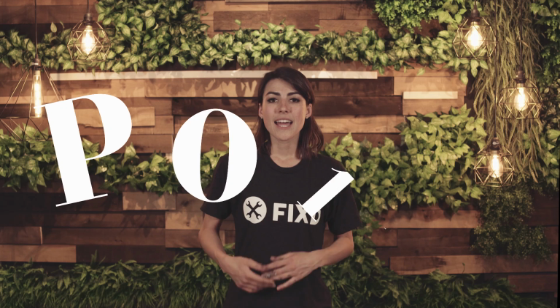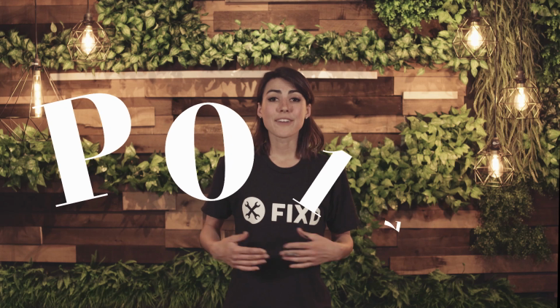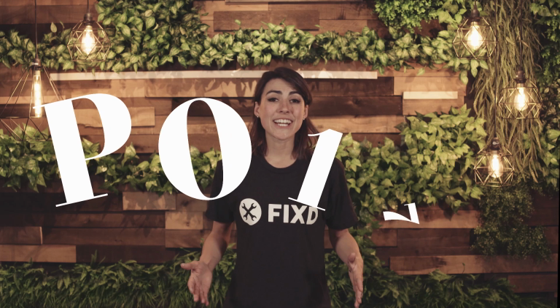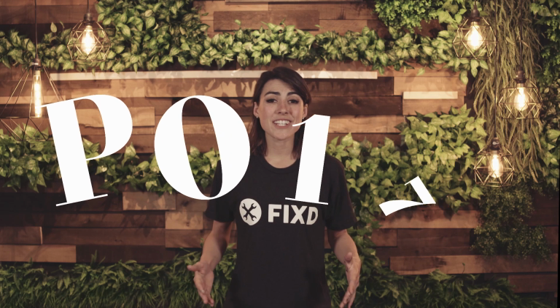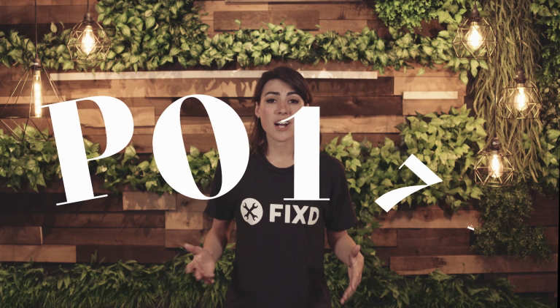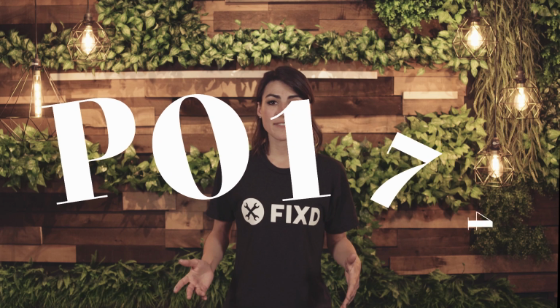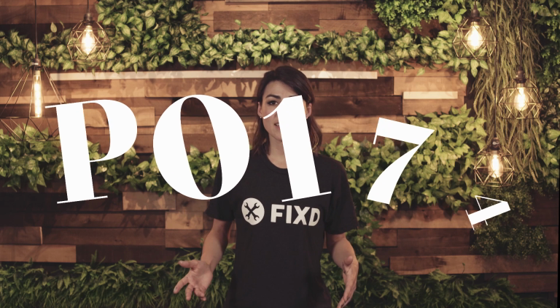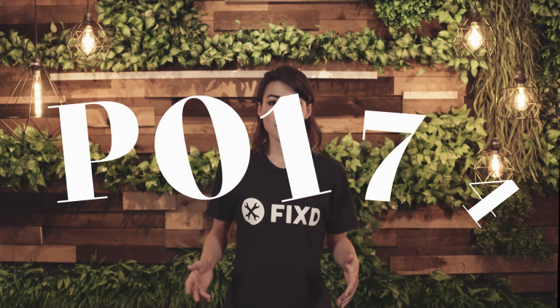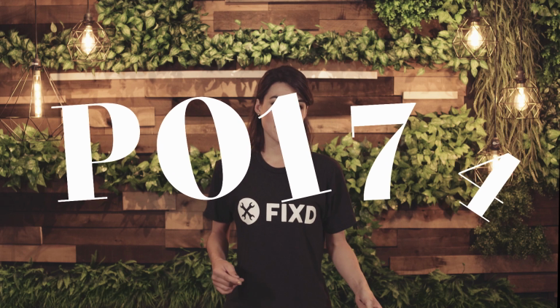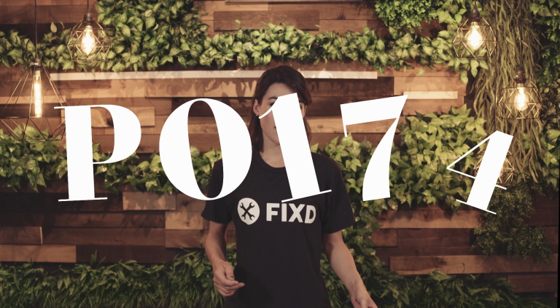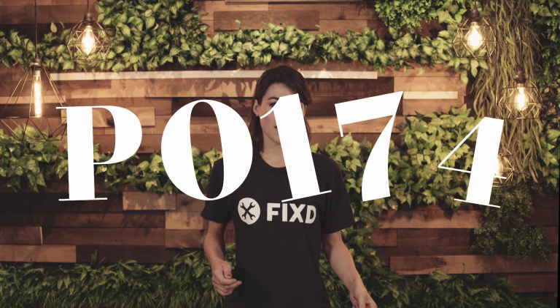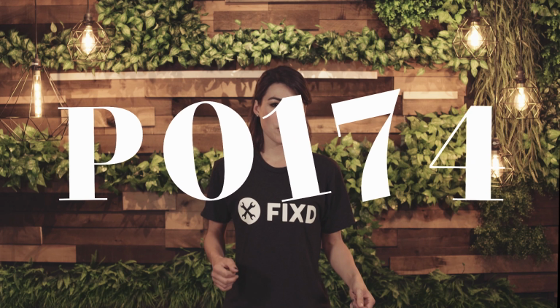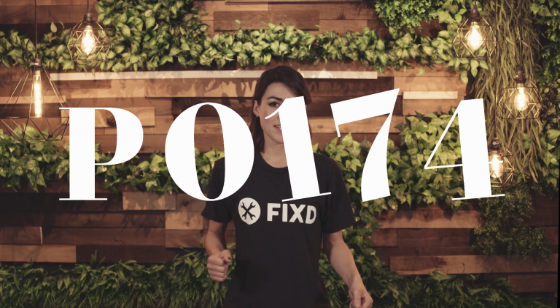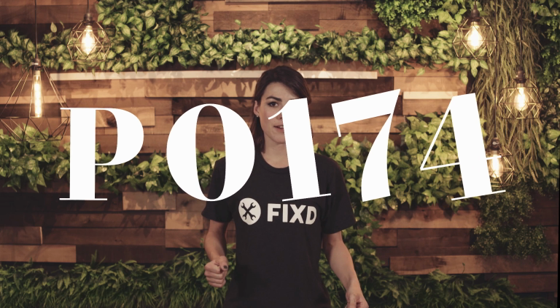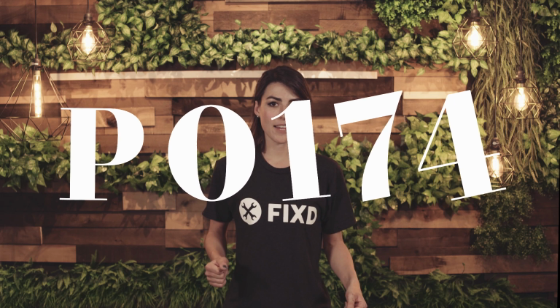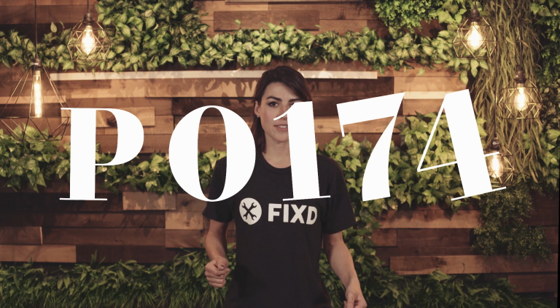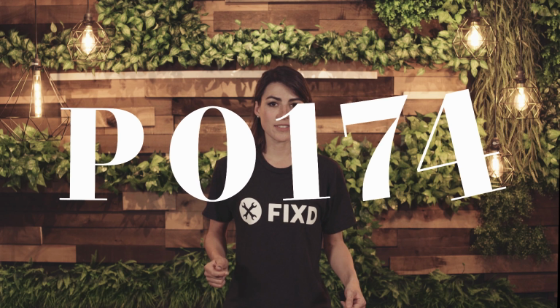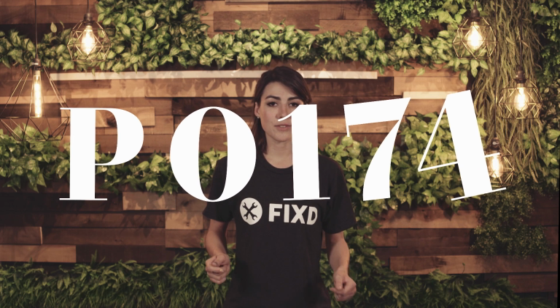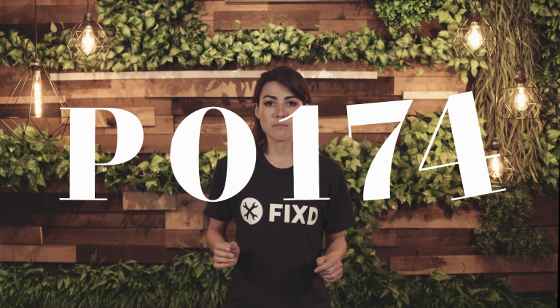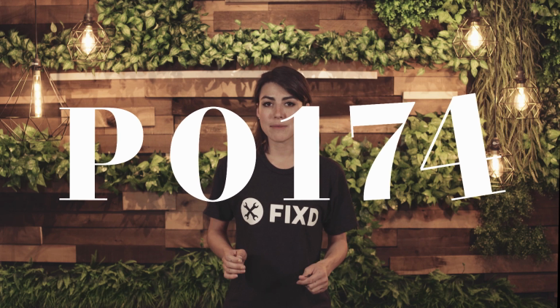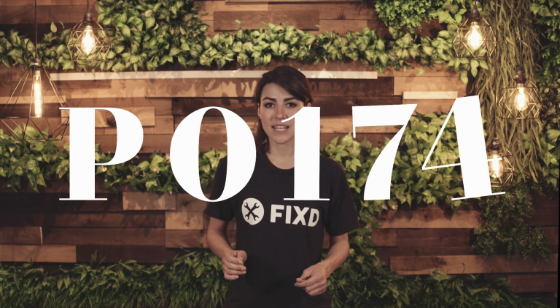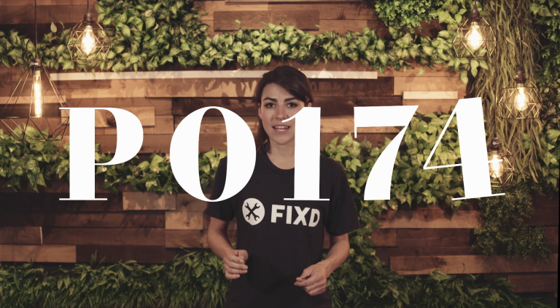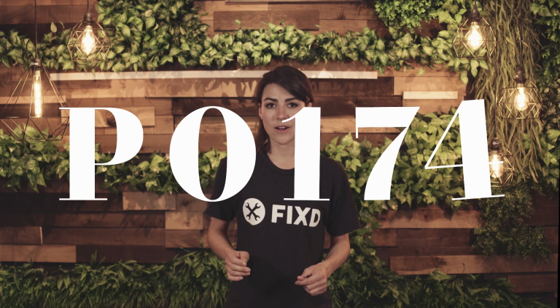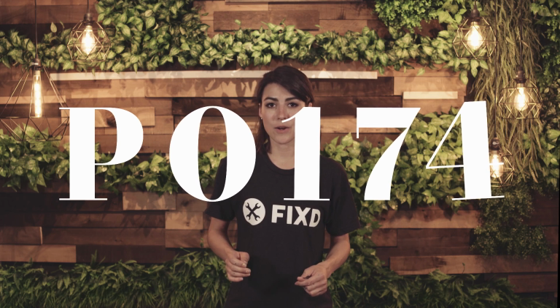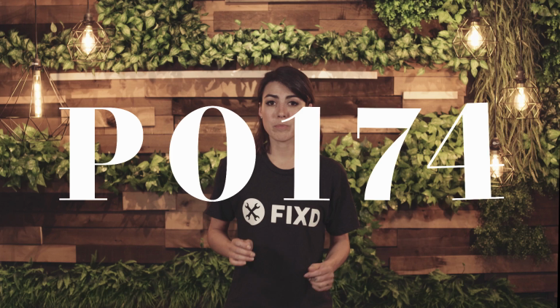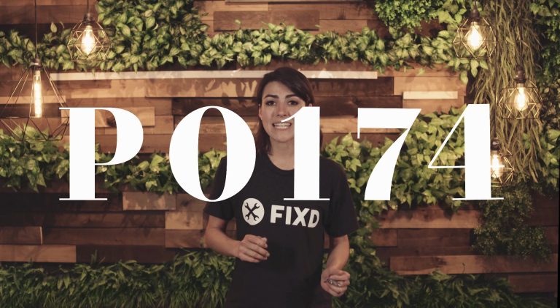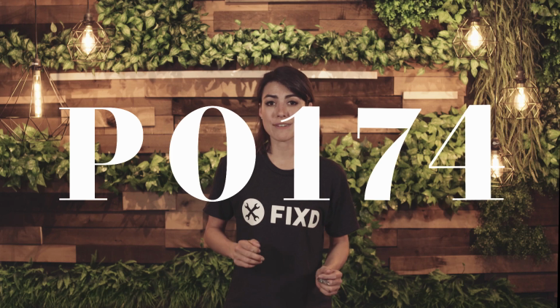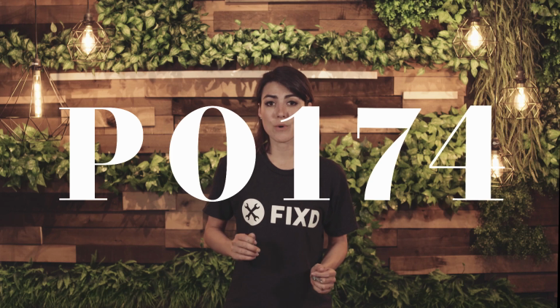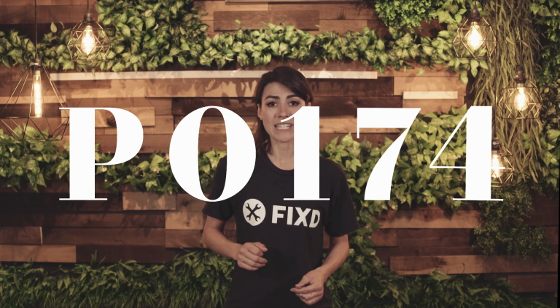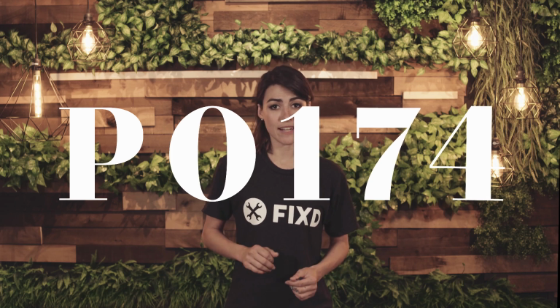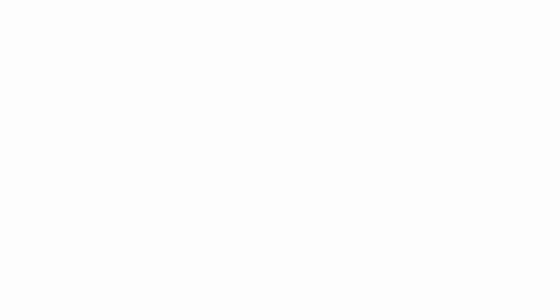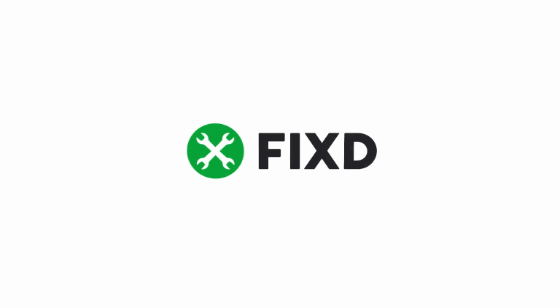If your engine is coughing, misfiring, or has a rough idle, you might be getting error code P0174.